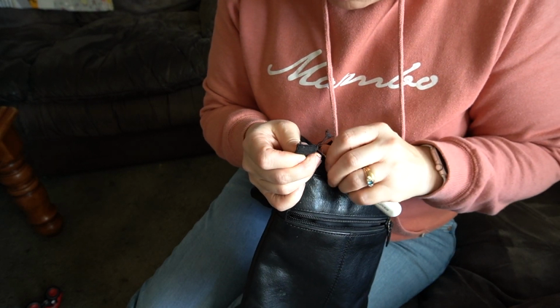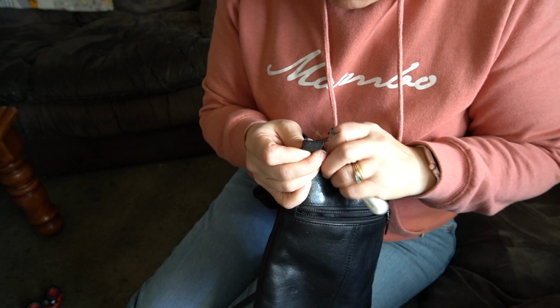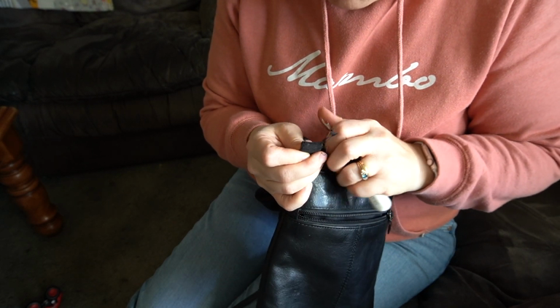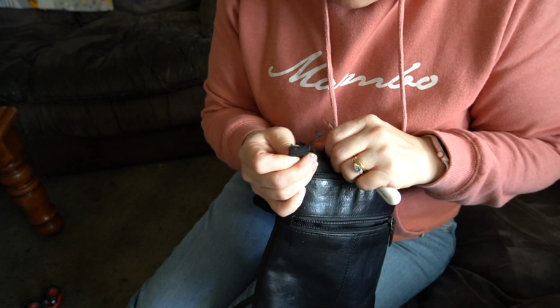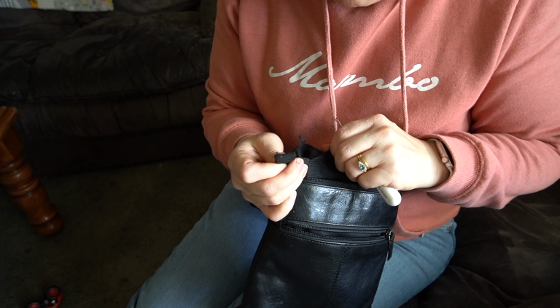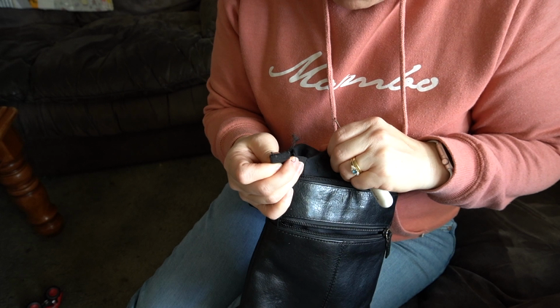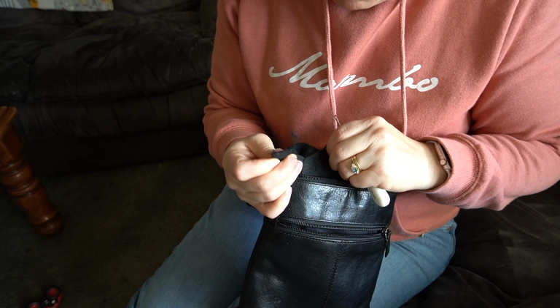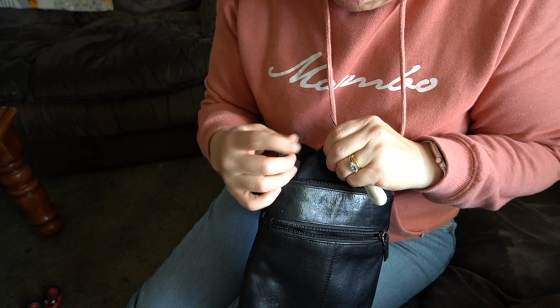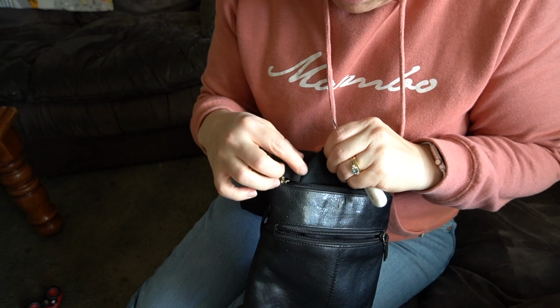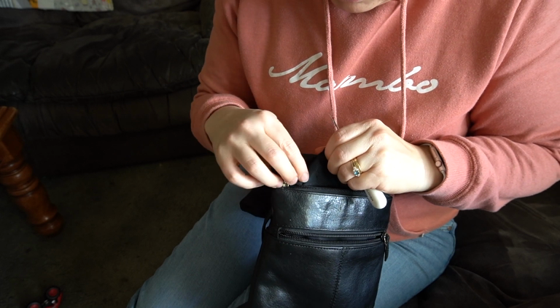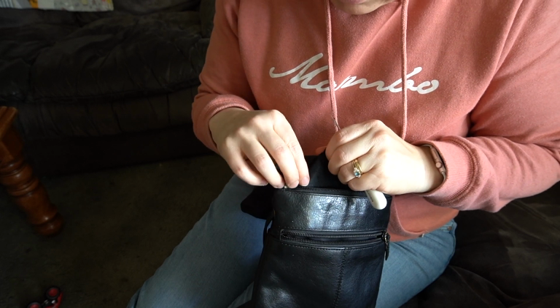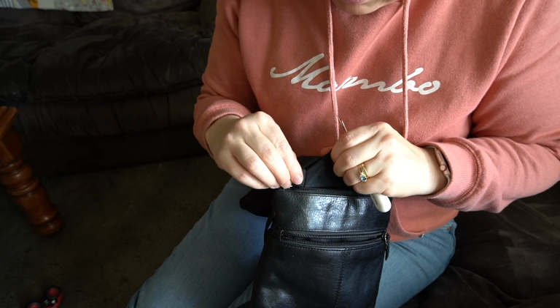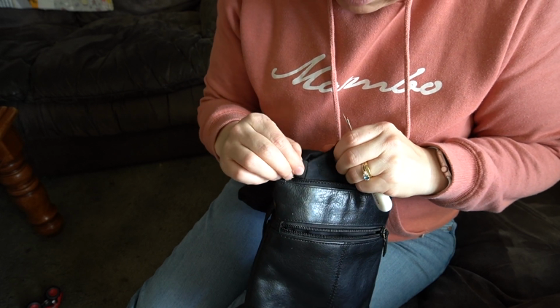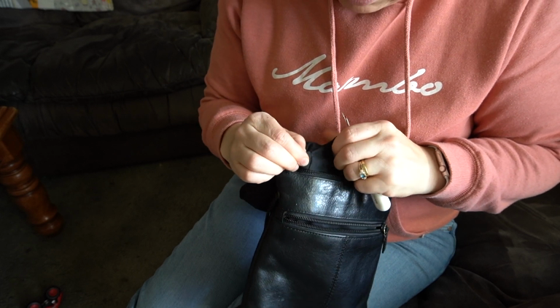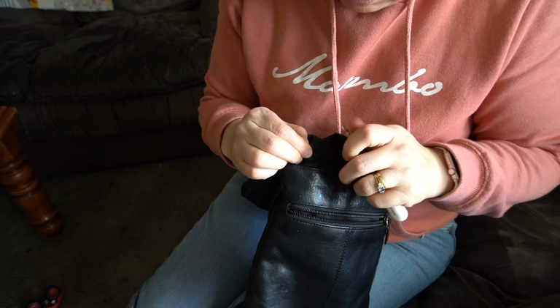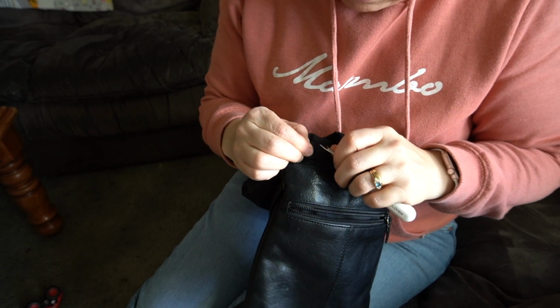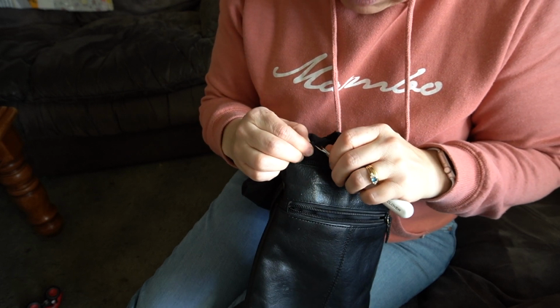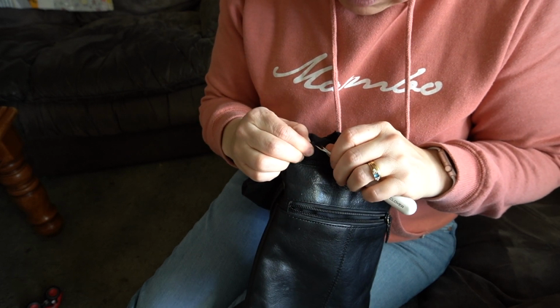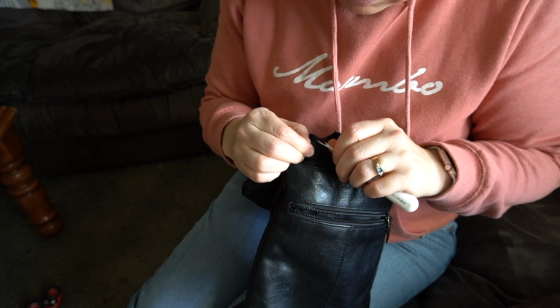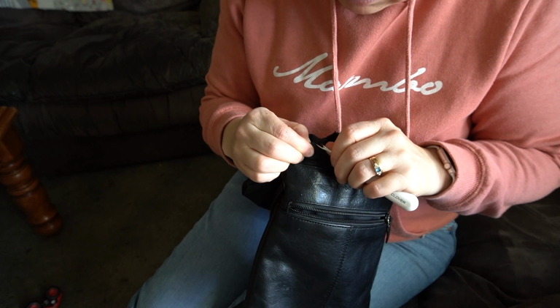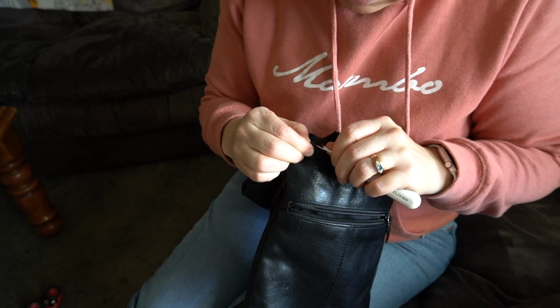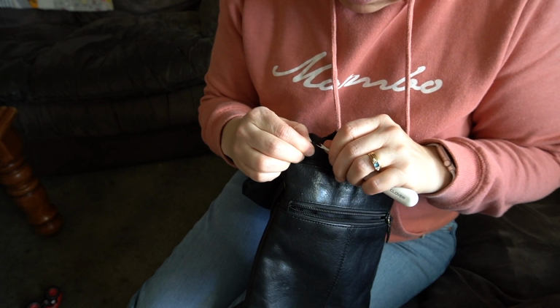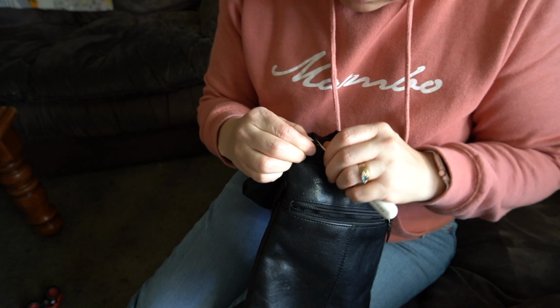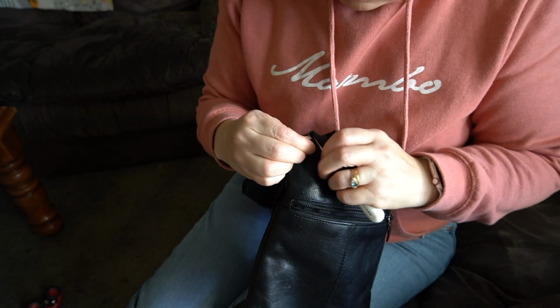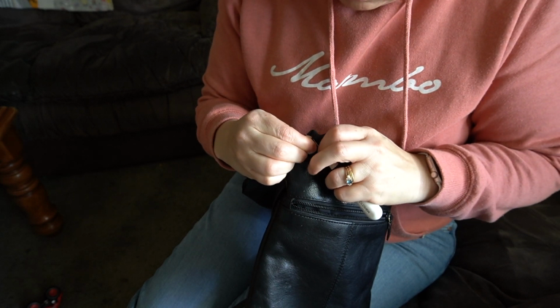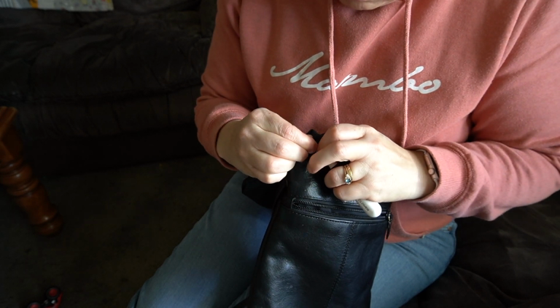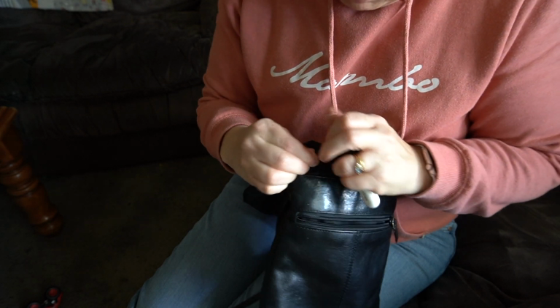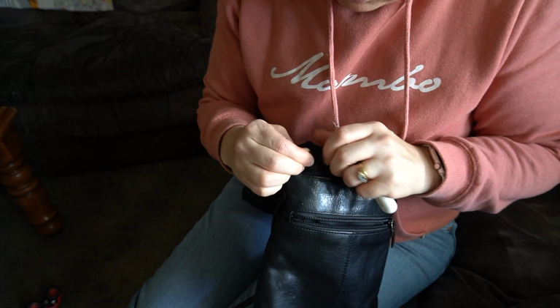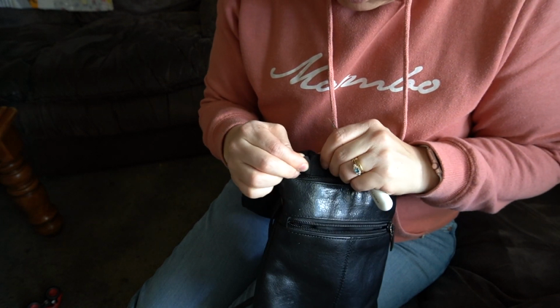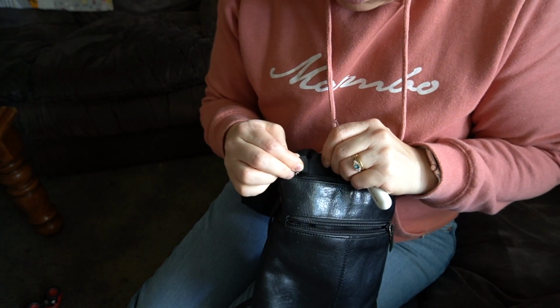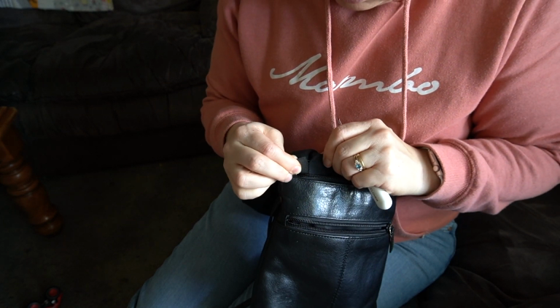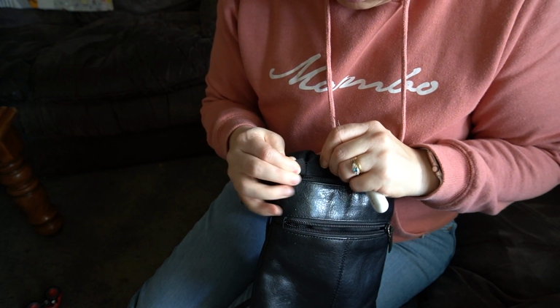Whenever I do stuff like this, I always sit there wondering why I didn't think of this months or years ago.